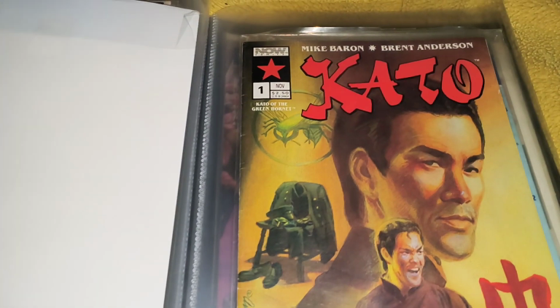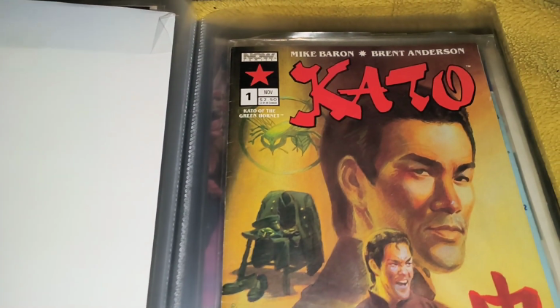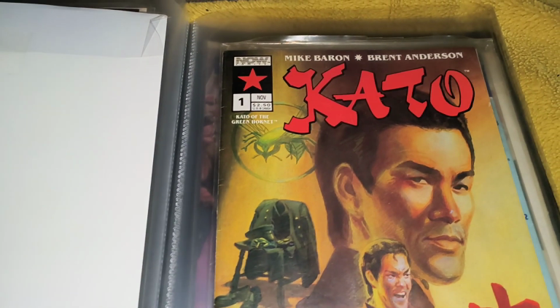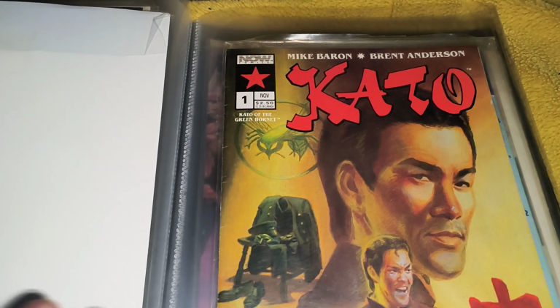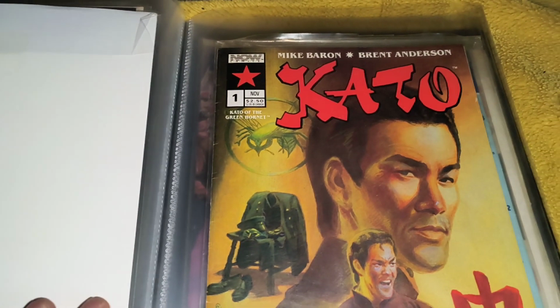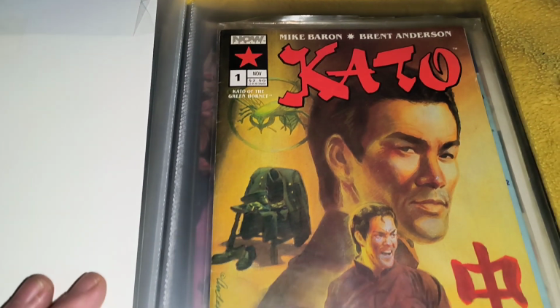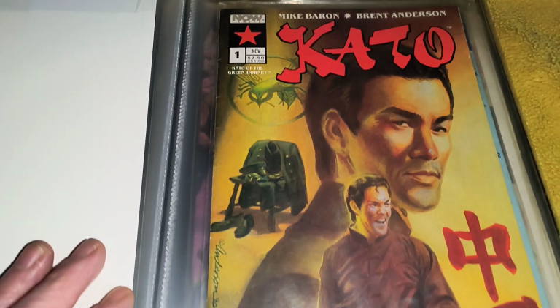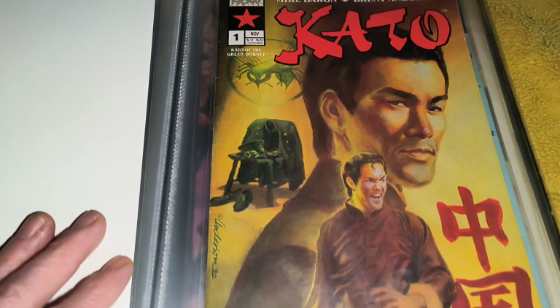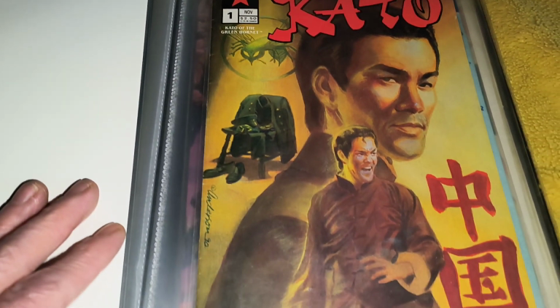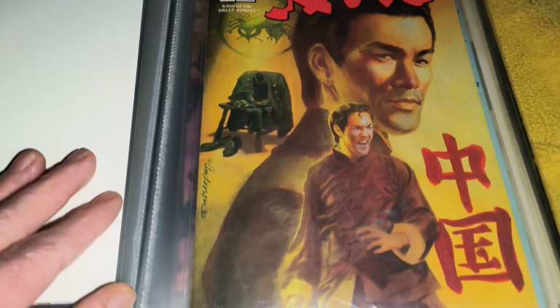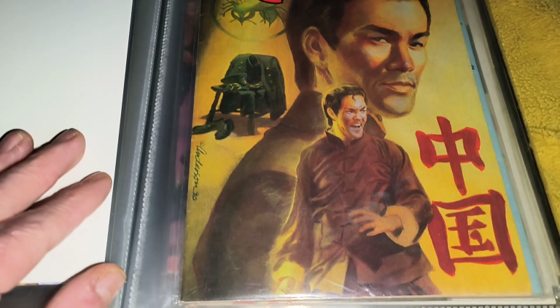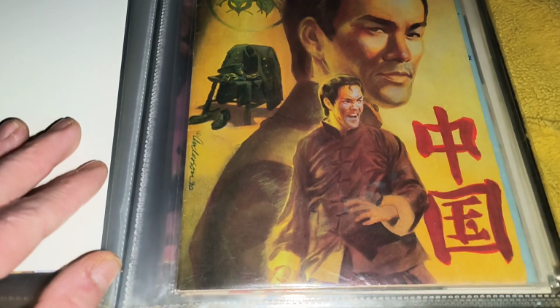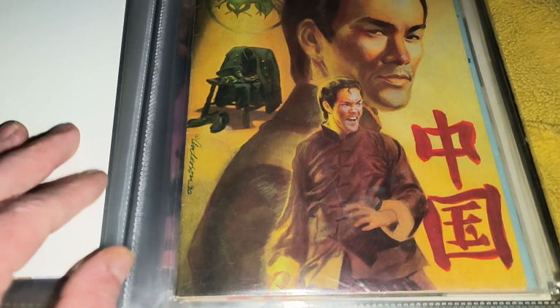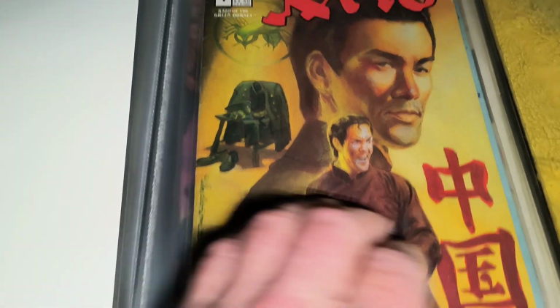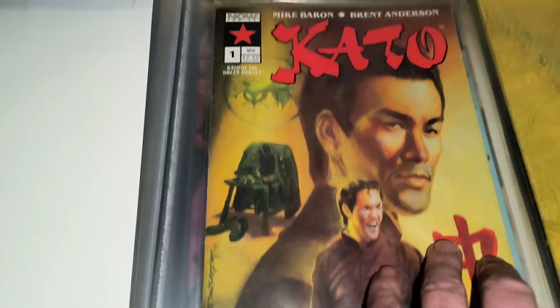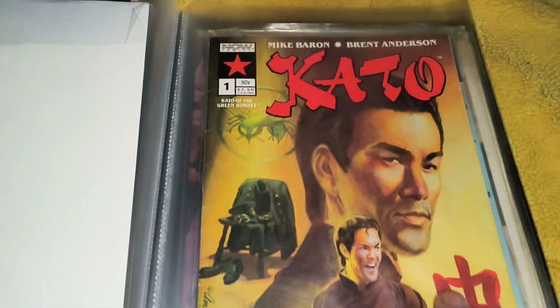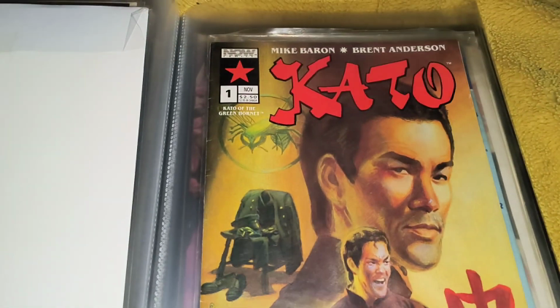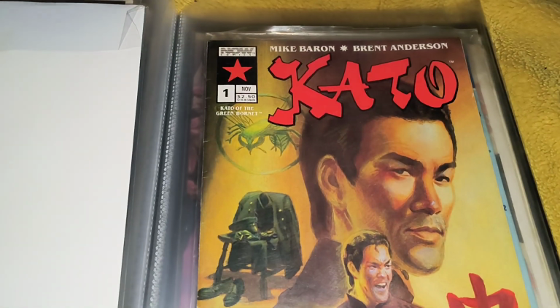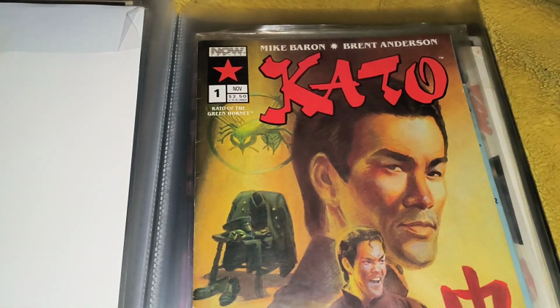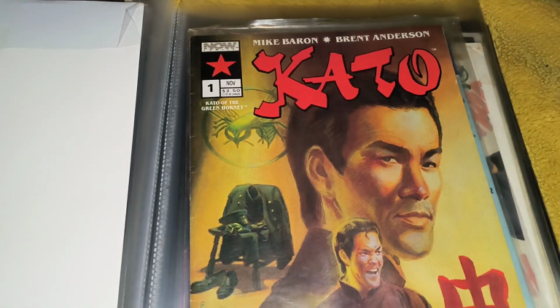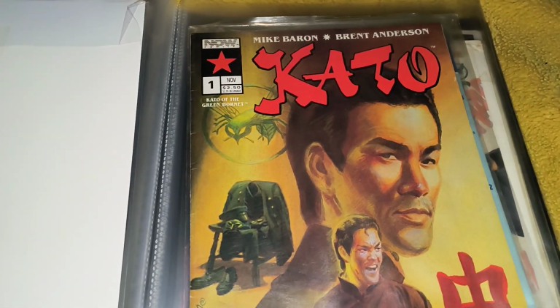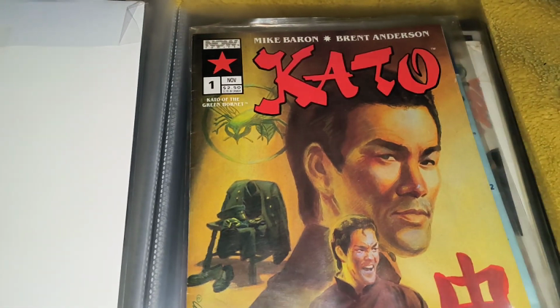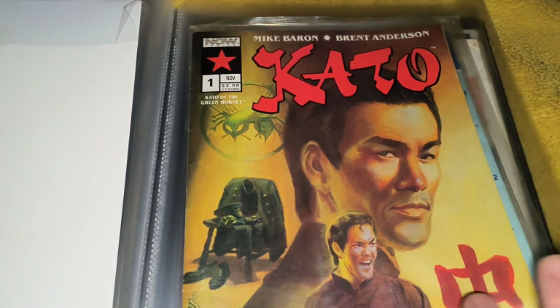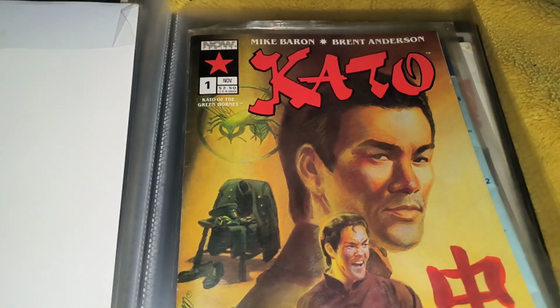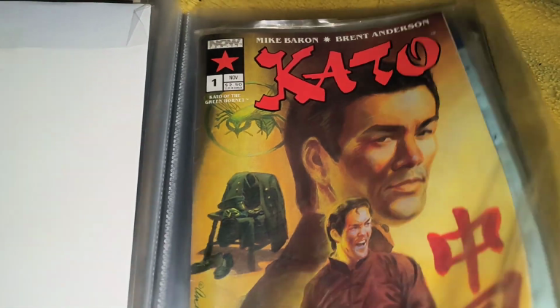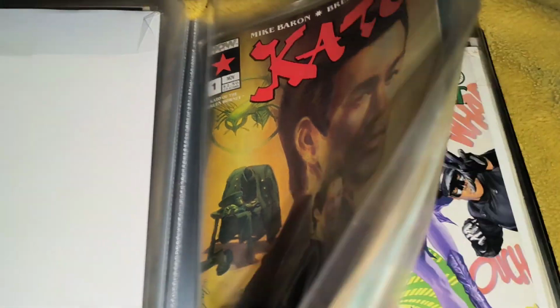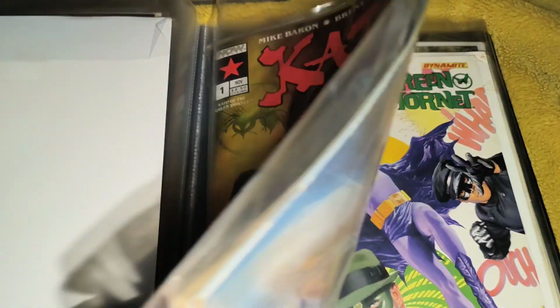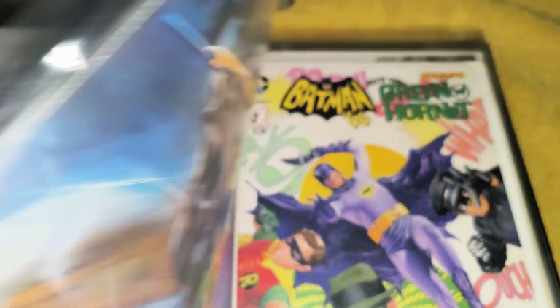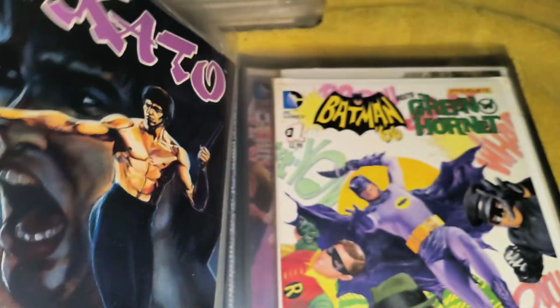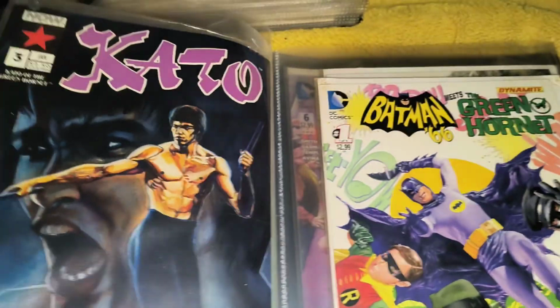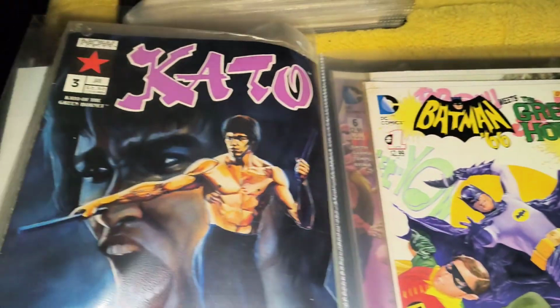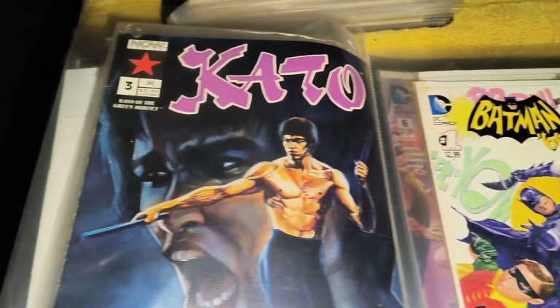Now we're going to get into these Kato Comics. I've actually got two of them.